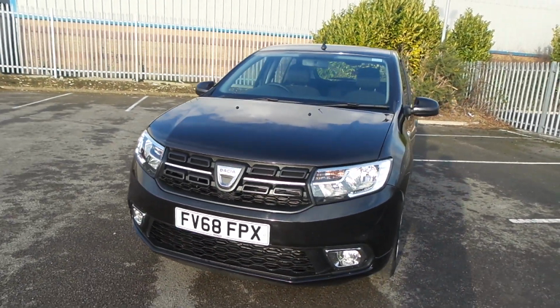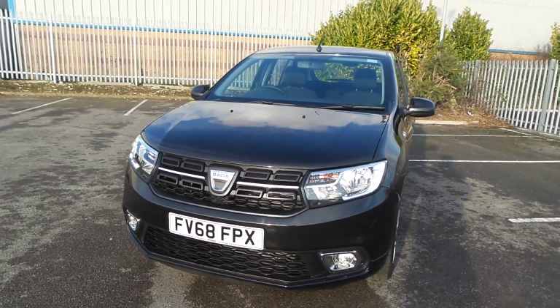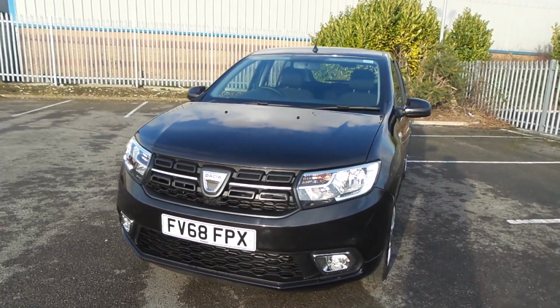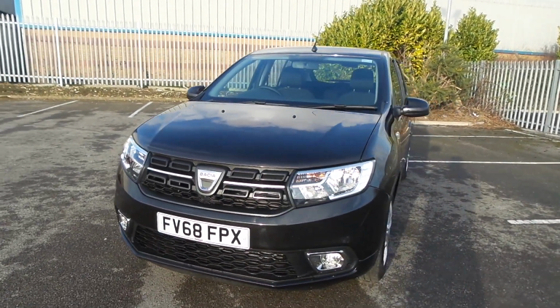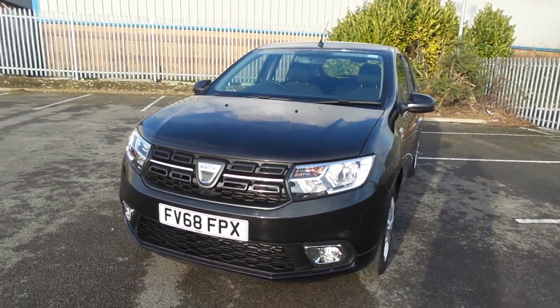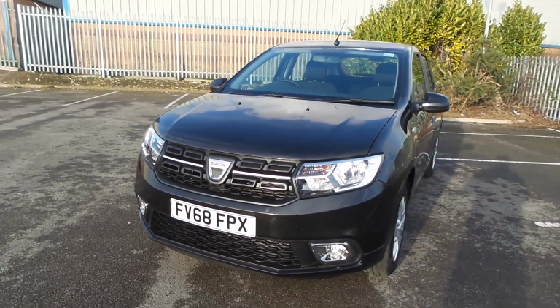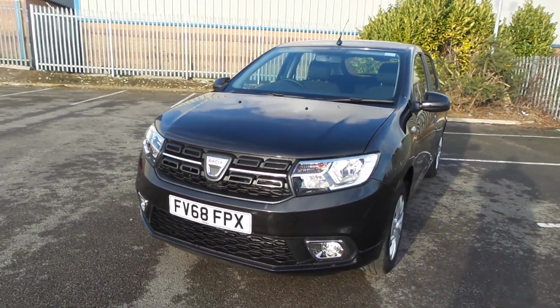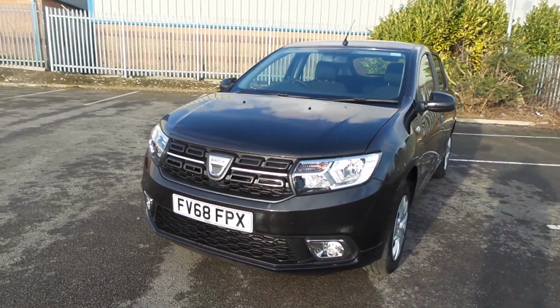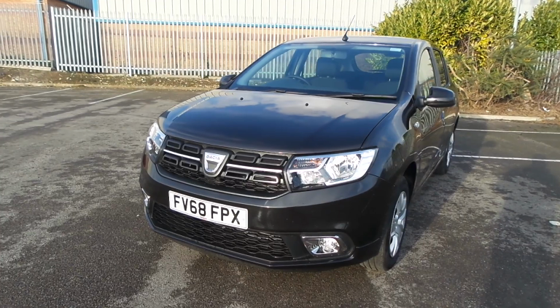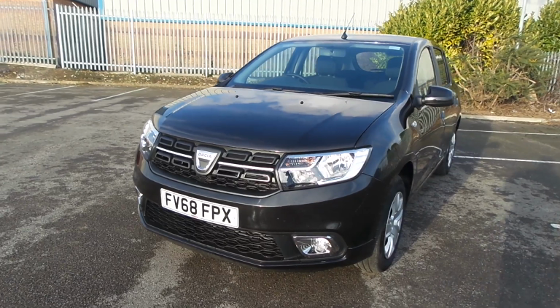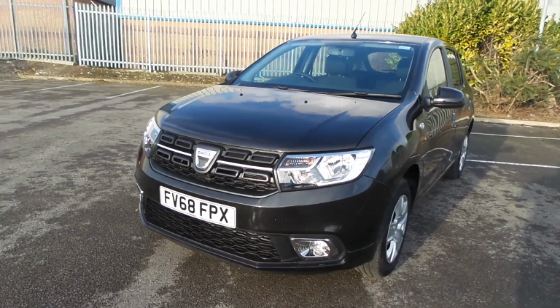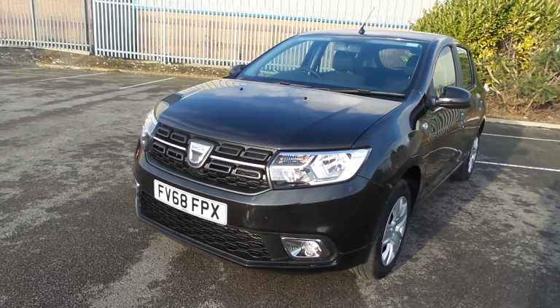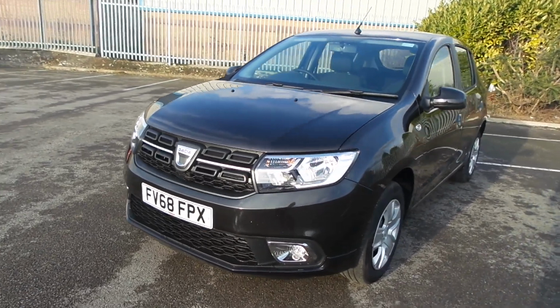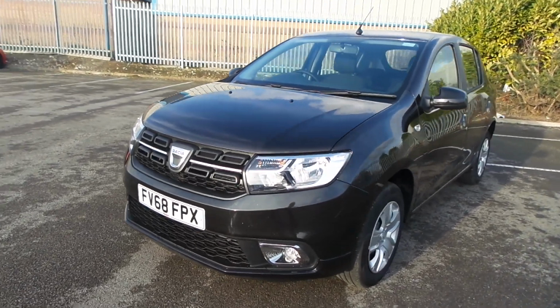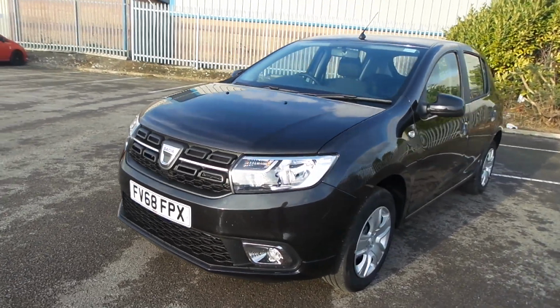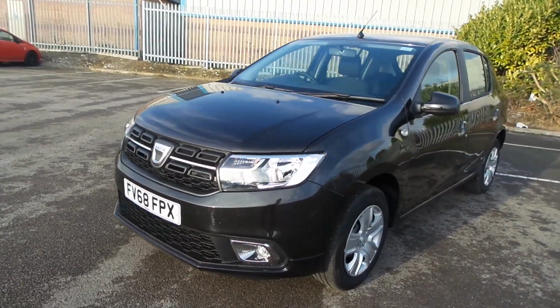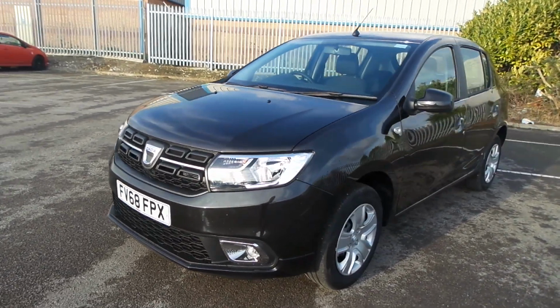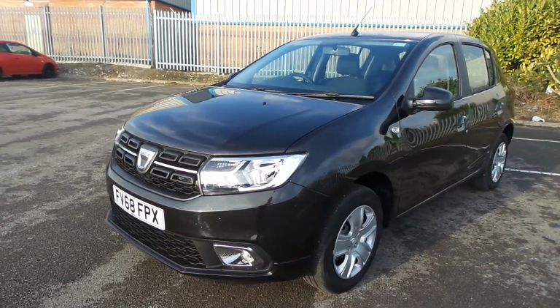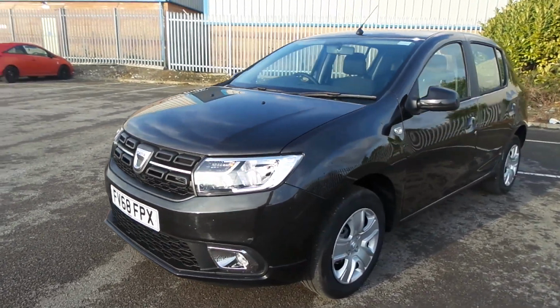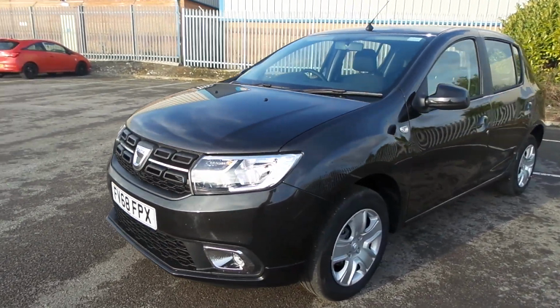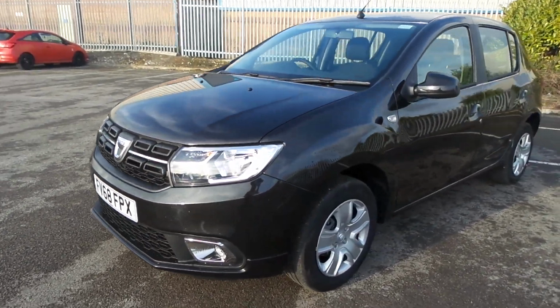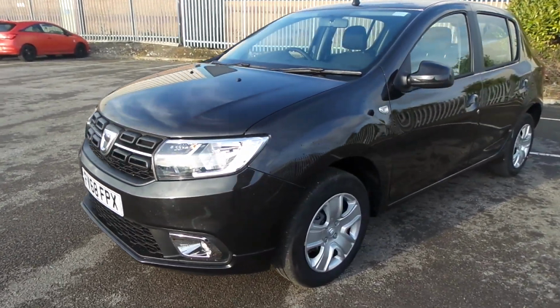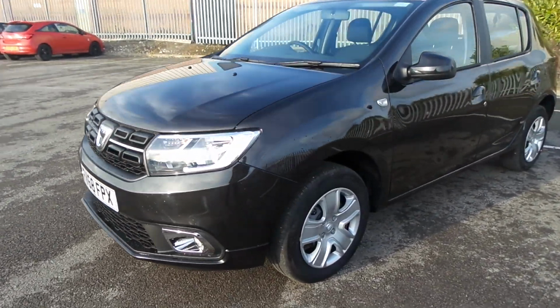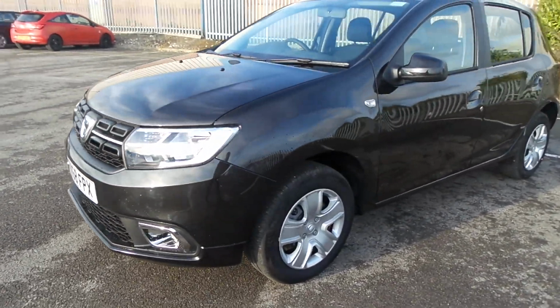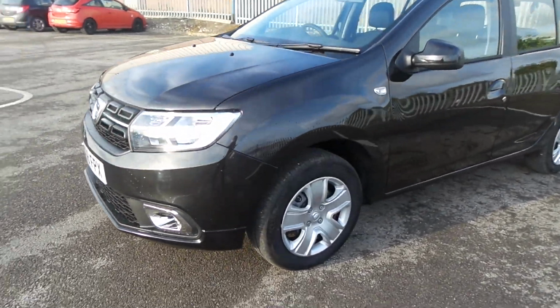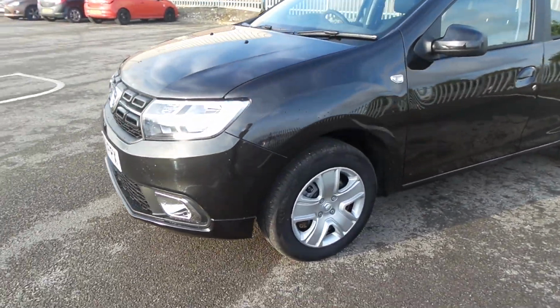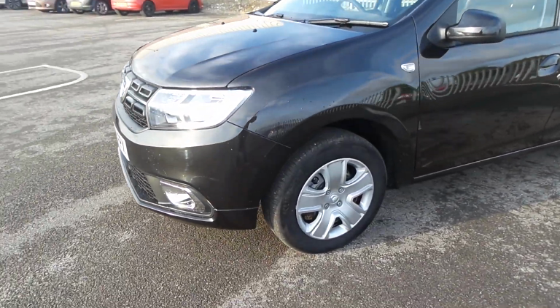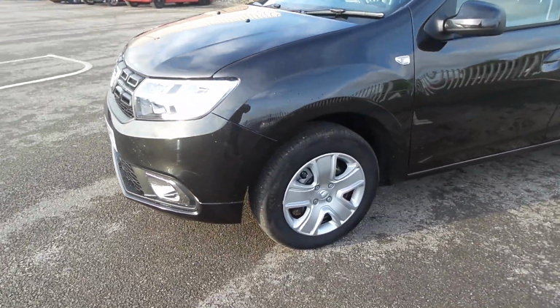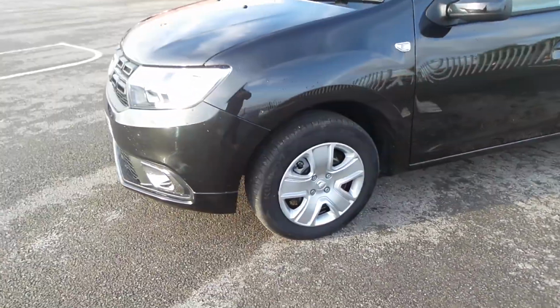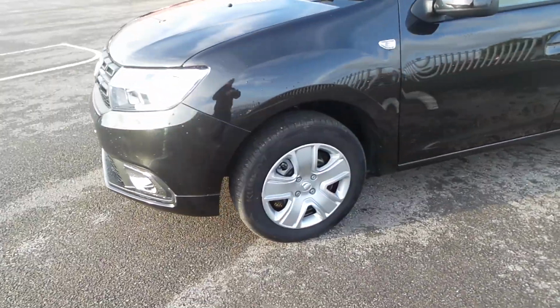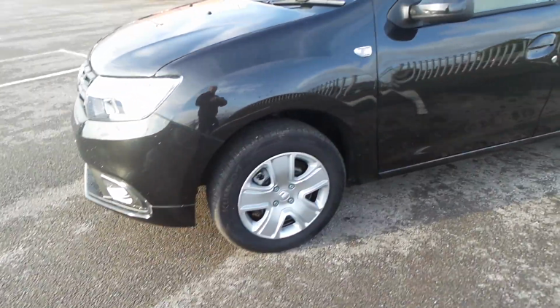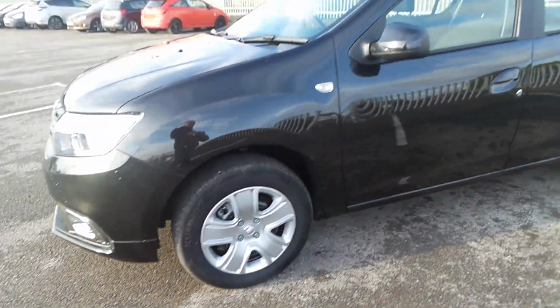It comes with daylight running lights, front fog lights, metallic paint, and steel wheels with hubcaps.